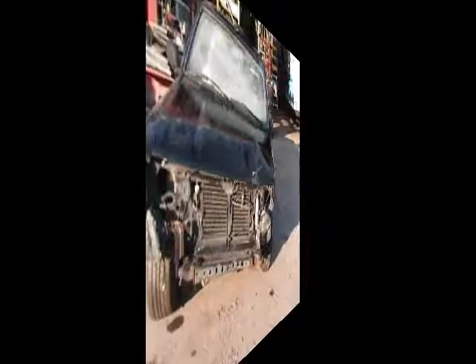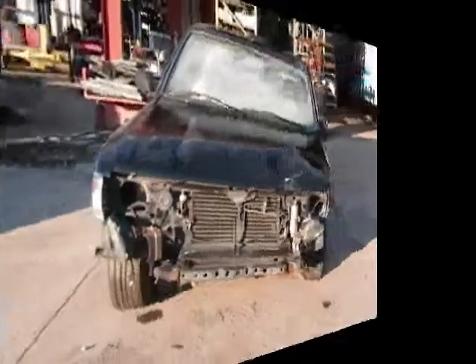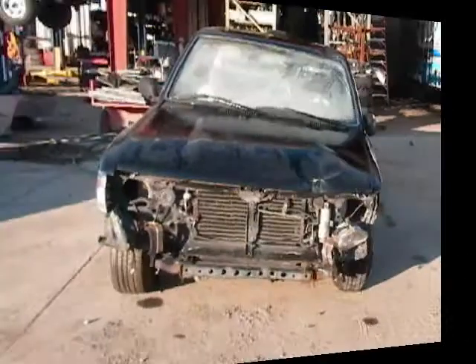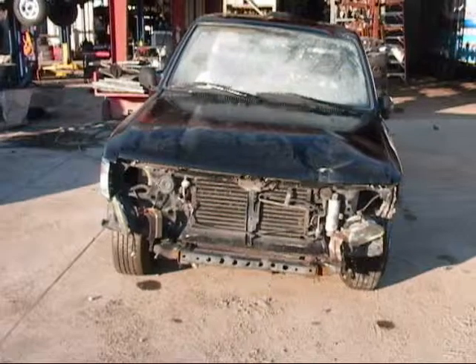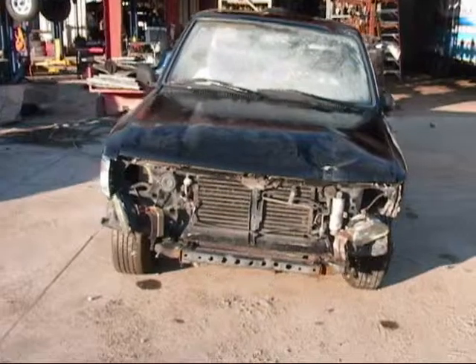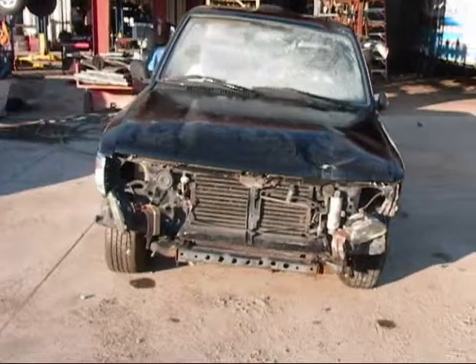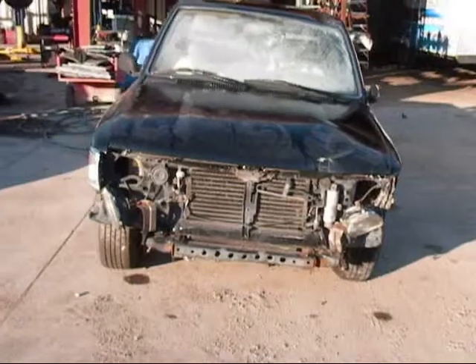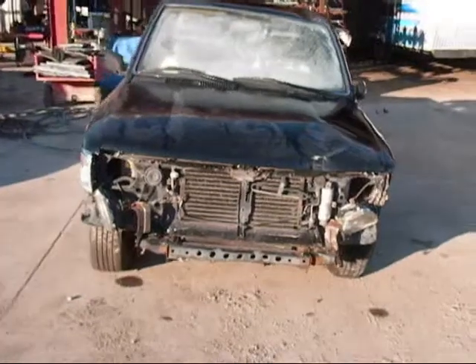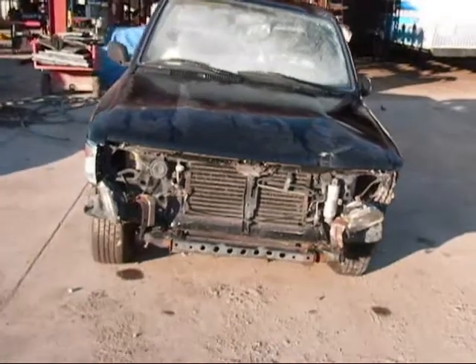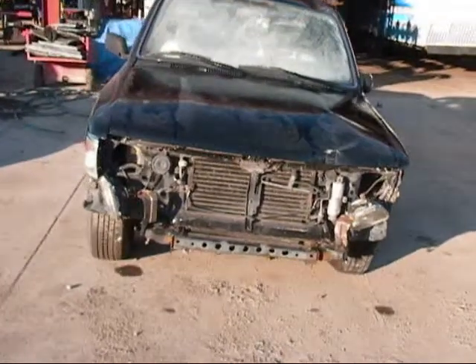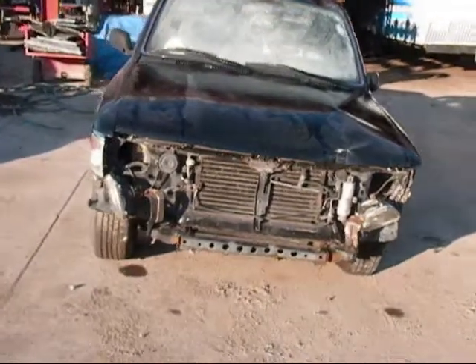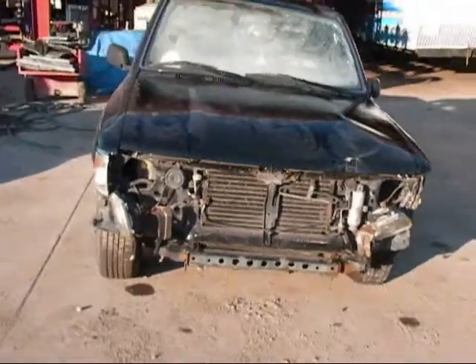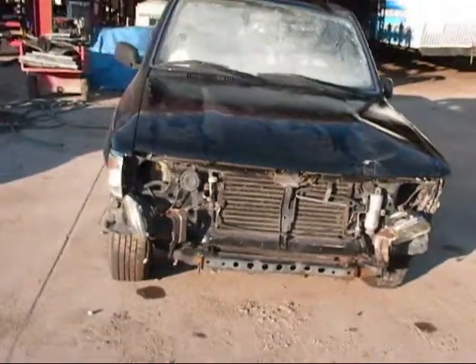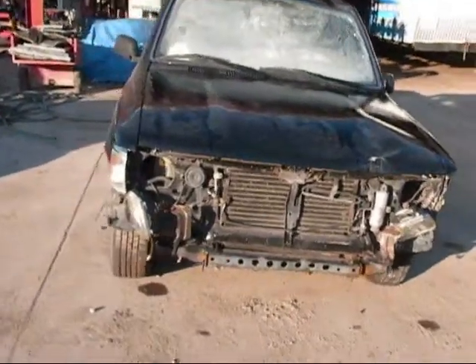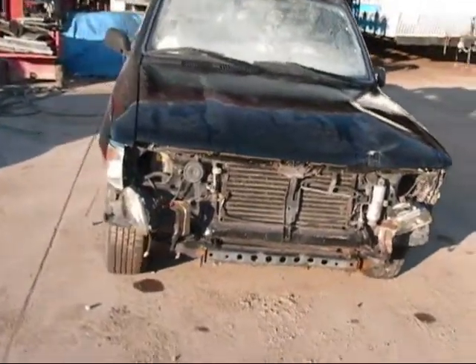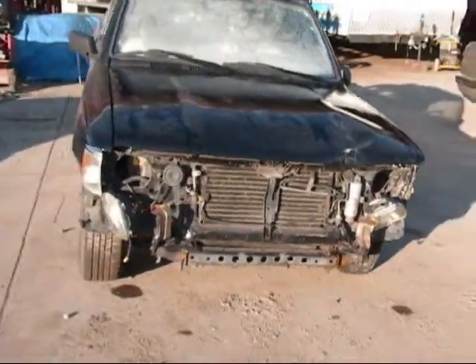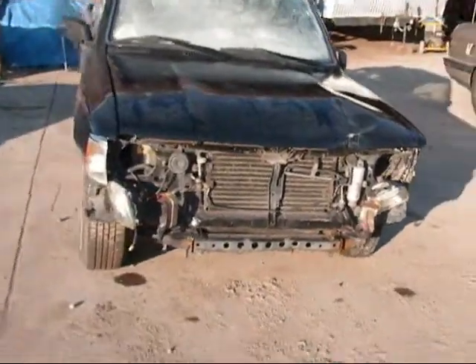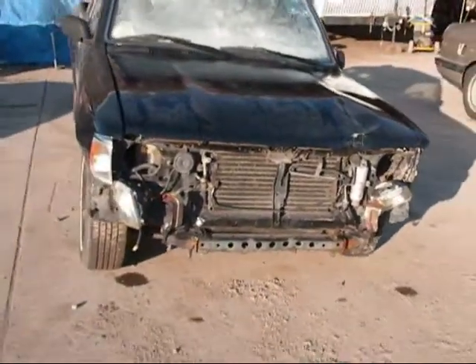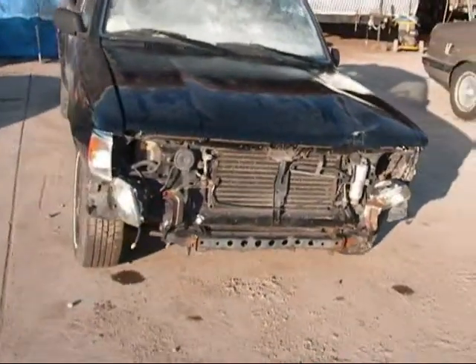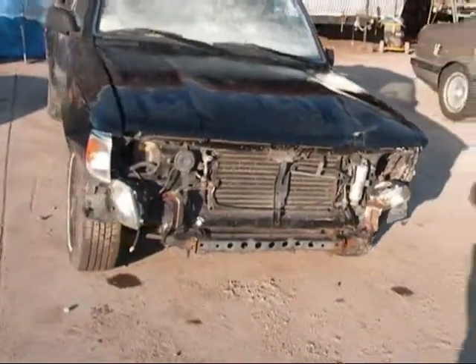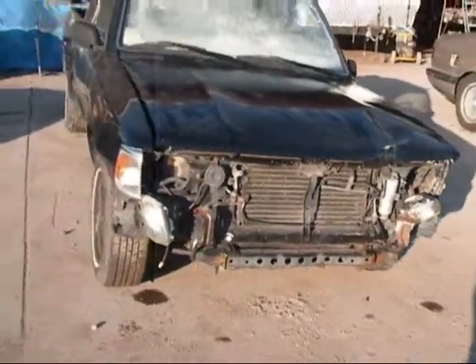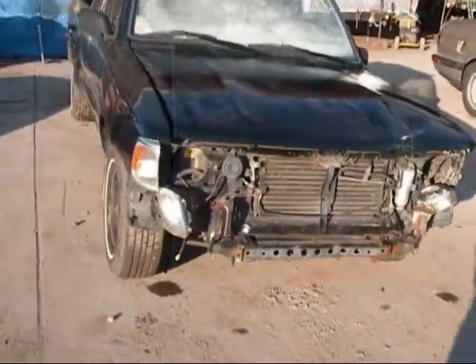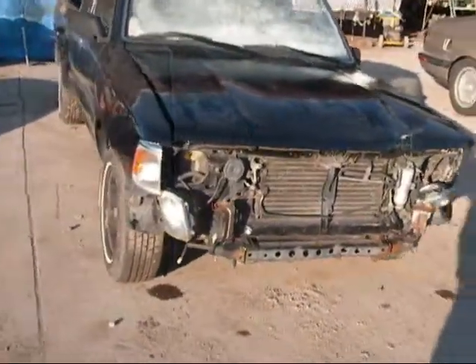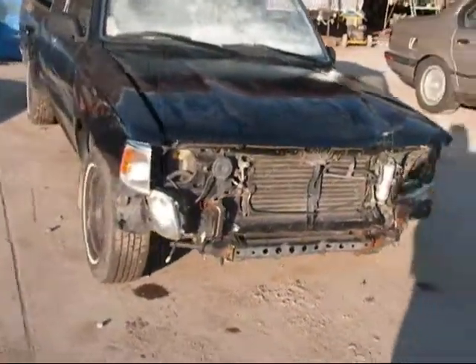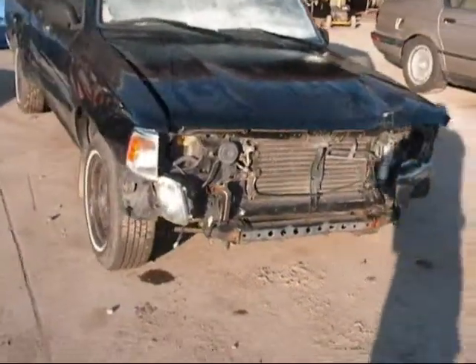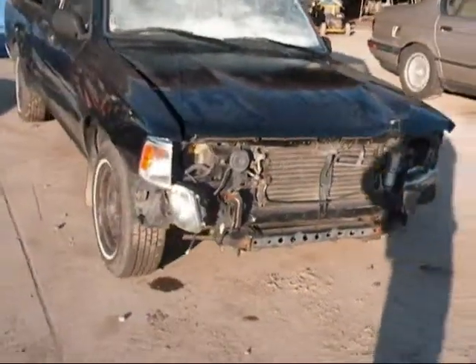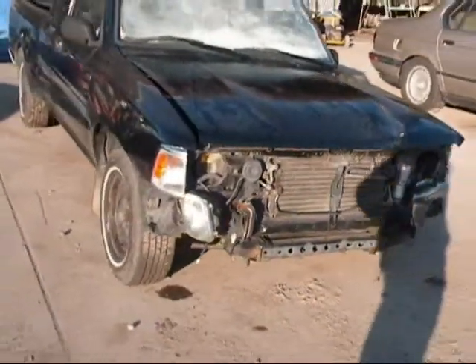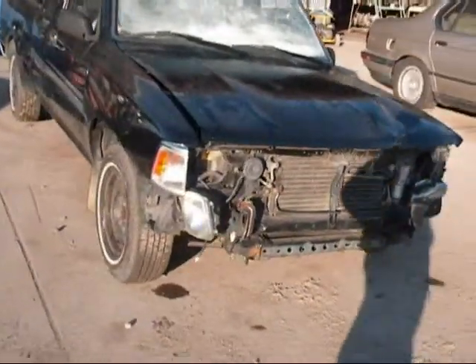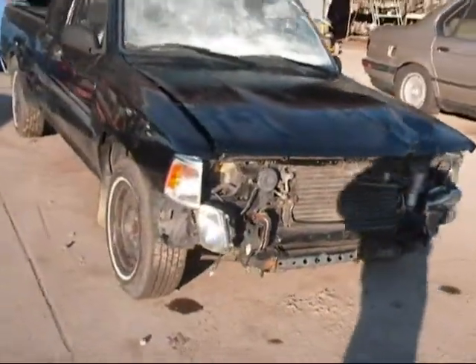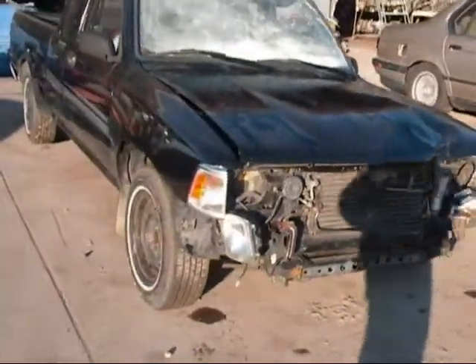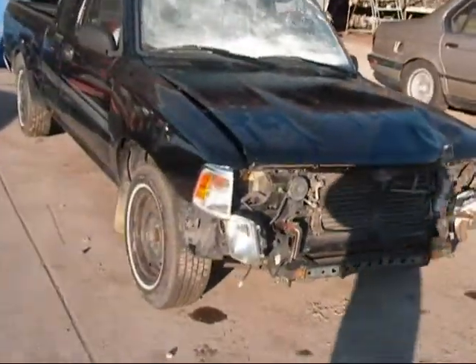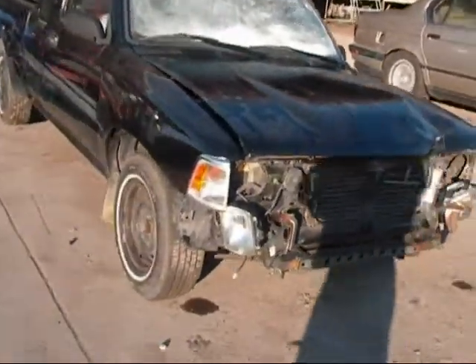Welcome to Fresno Tap Recycling. Today we have a 1994 Toyota pickup with severe front end damage.